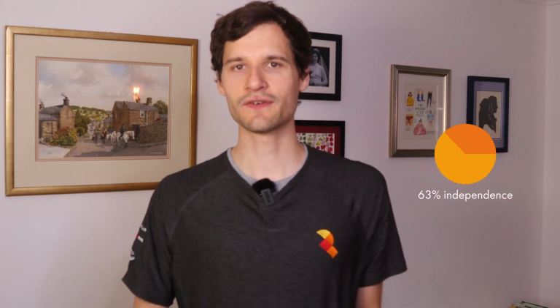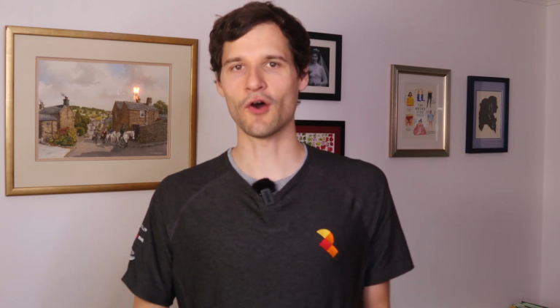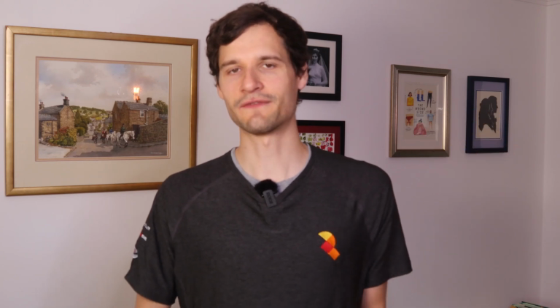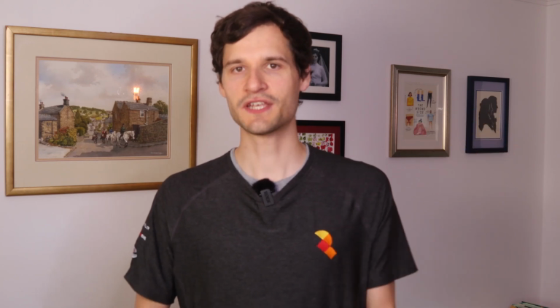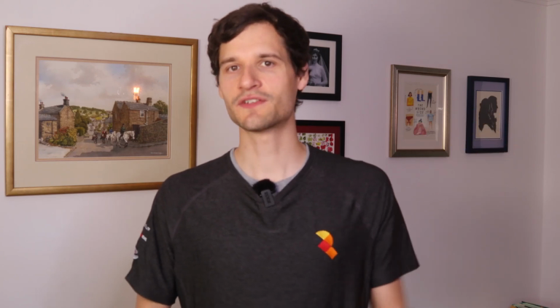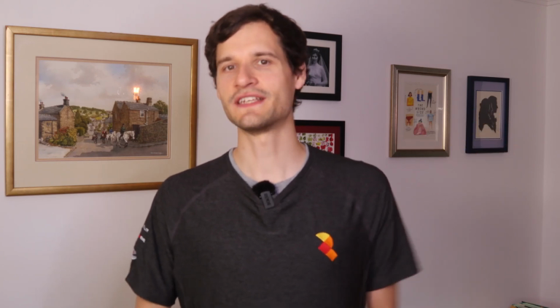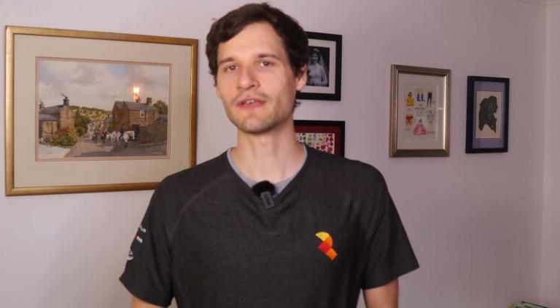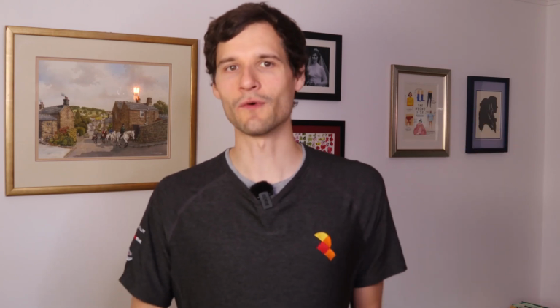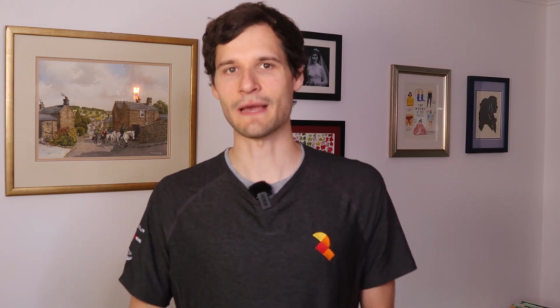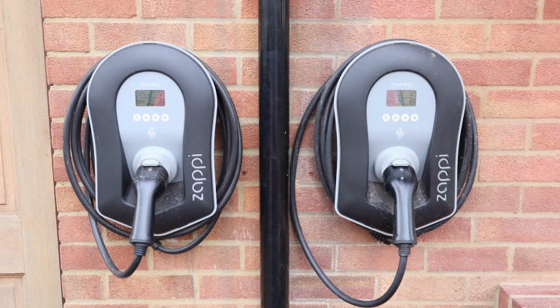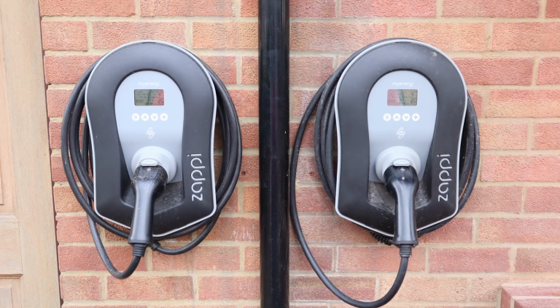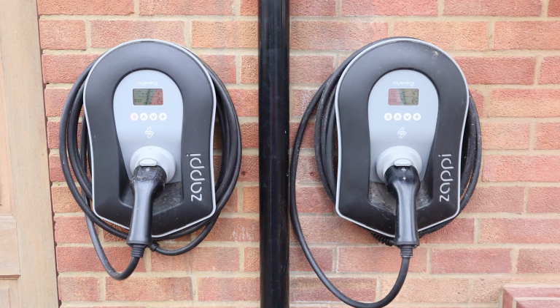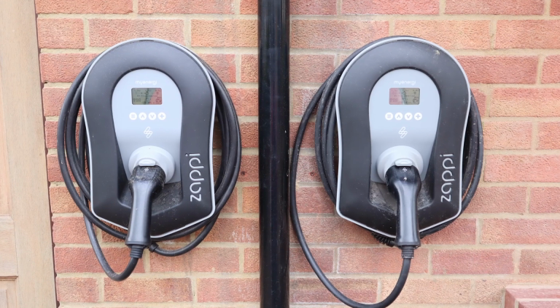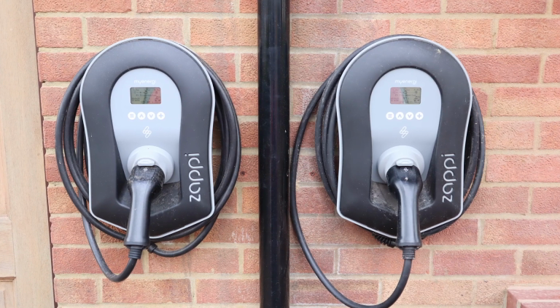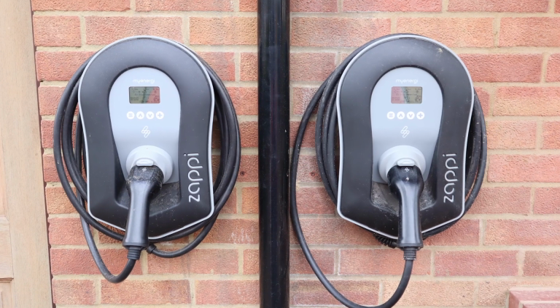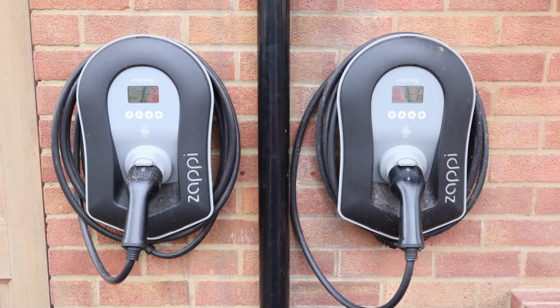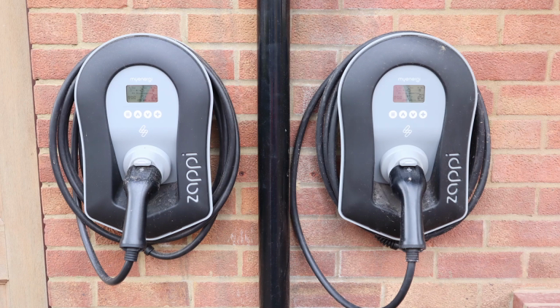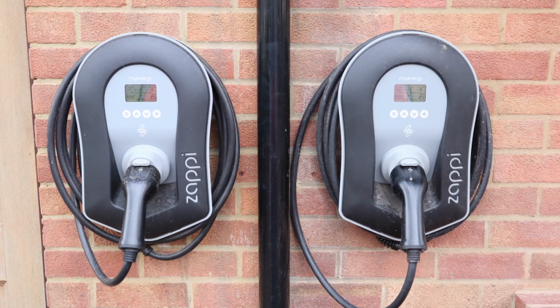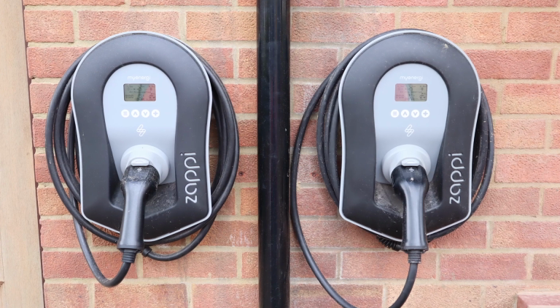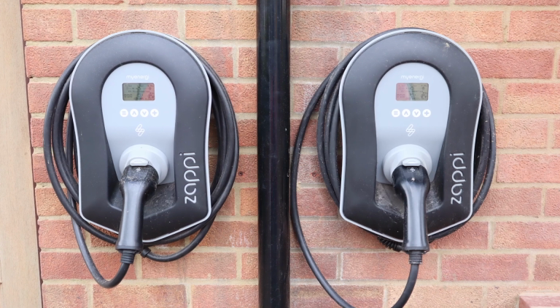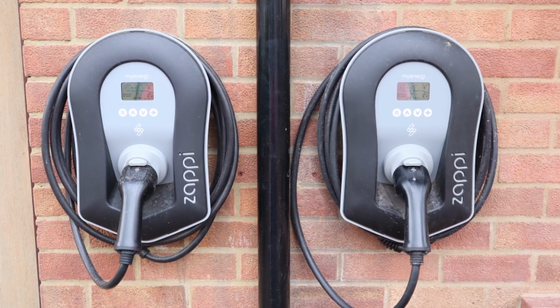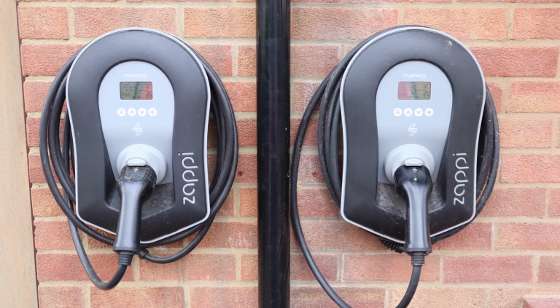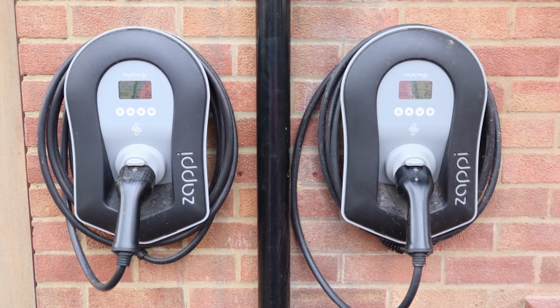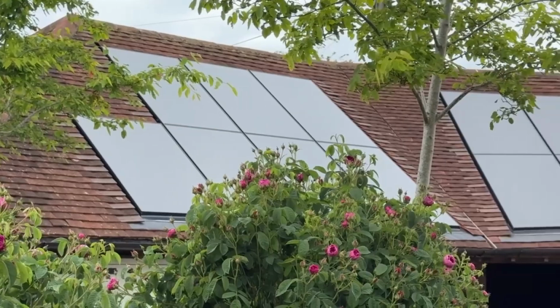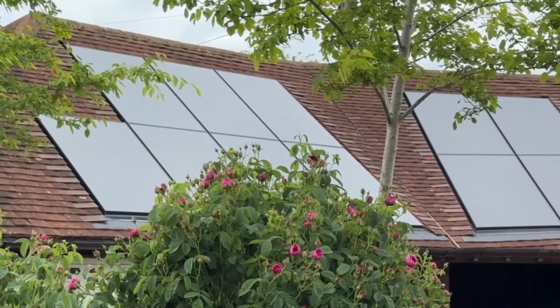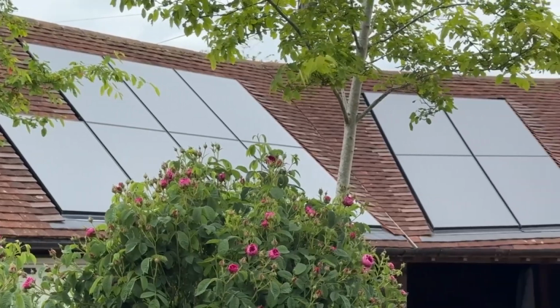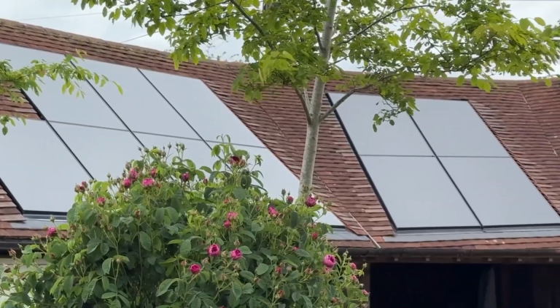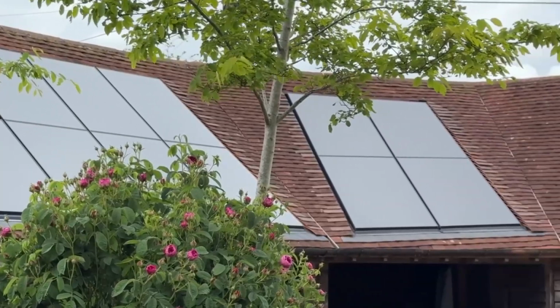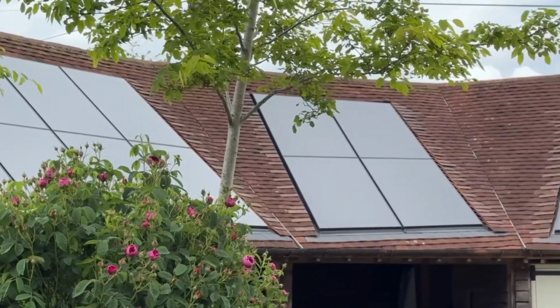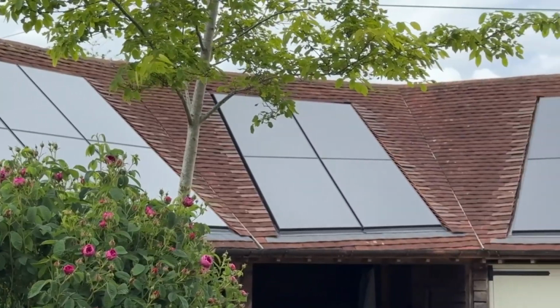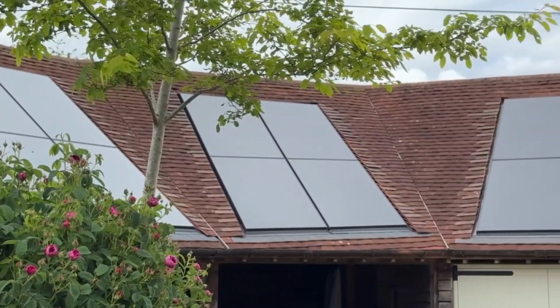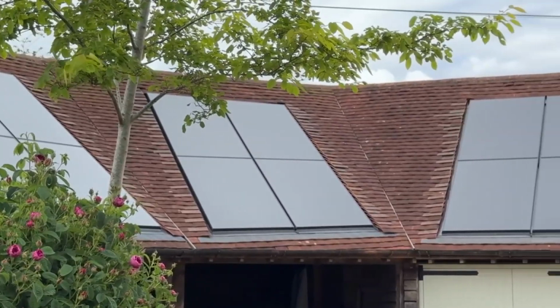He also opted for two 22kW Zappy EV charge points to go on his three-phase electric supply. As you can see, we think the final installation looks great.